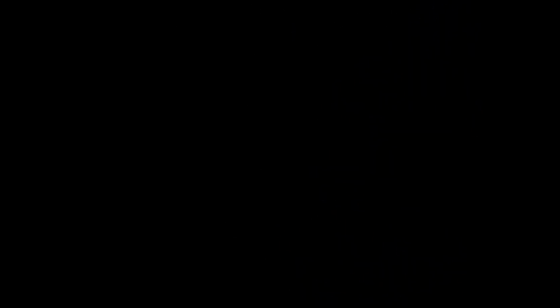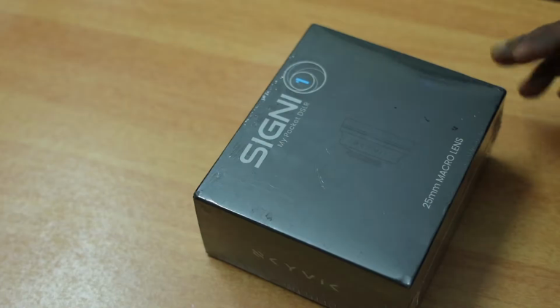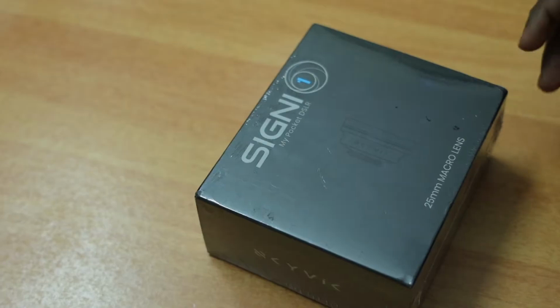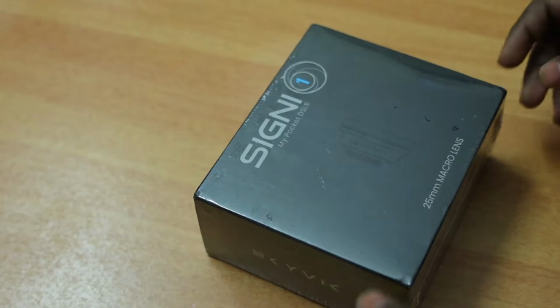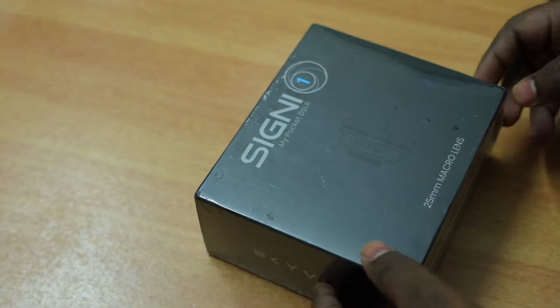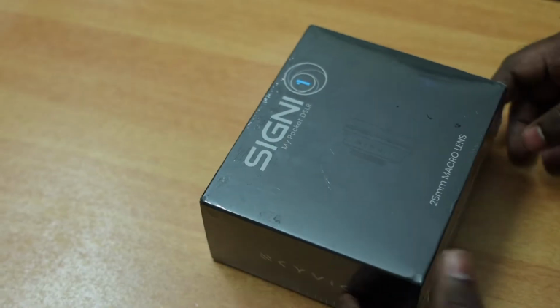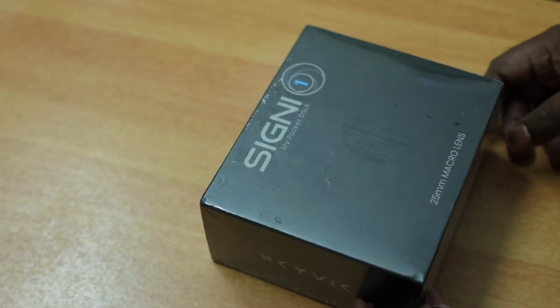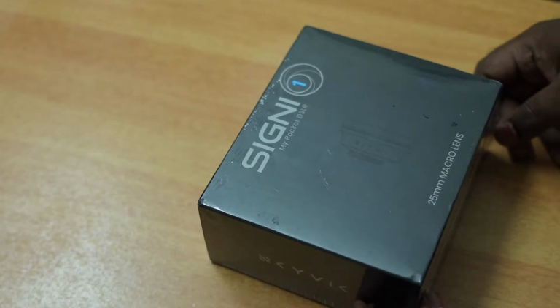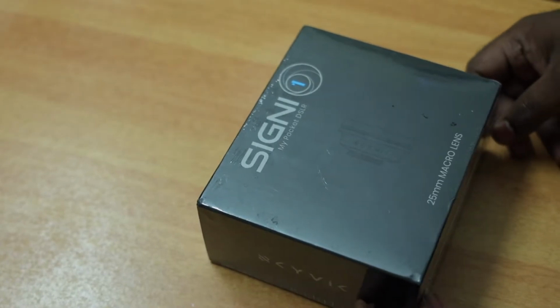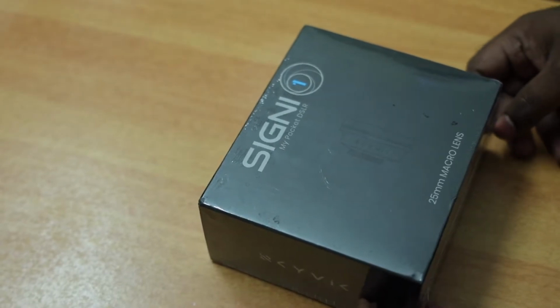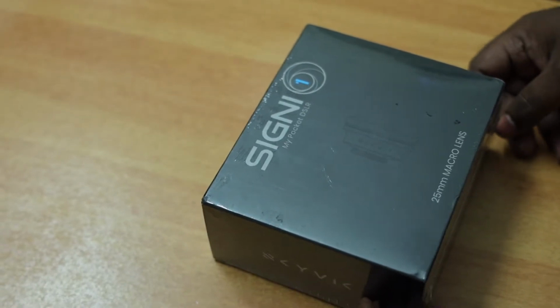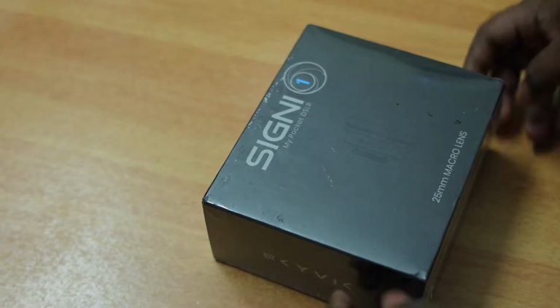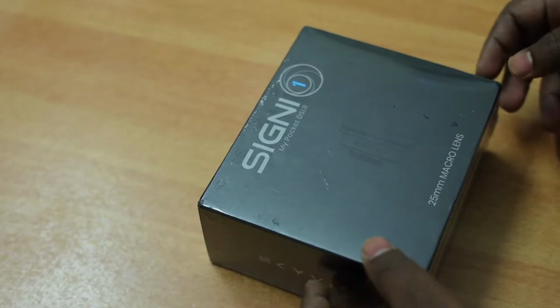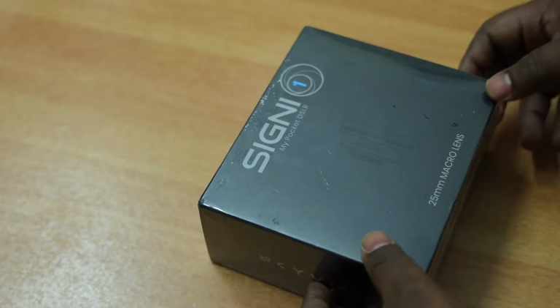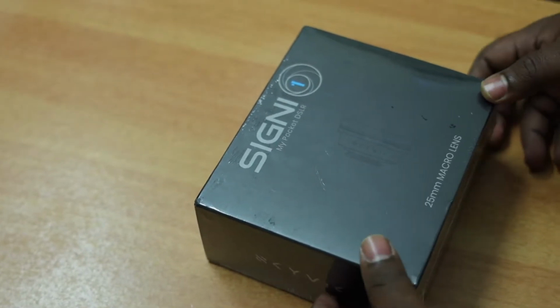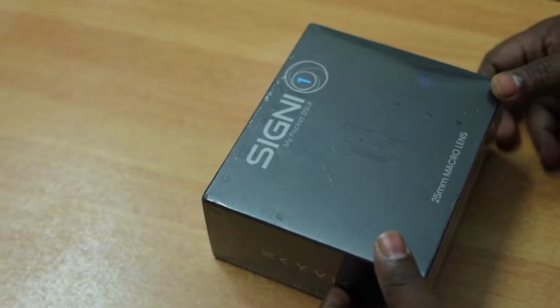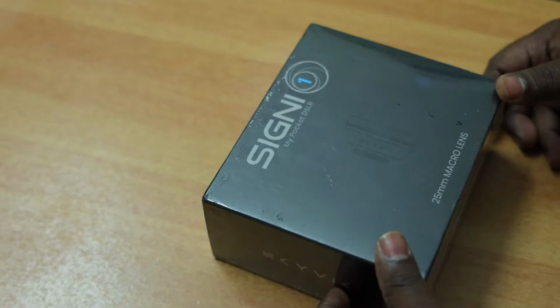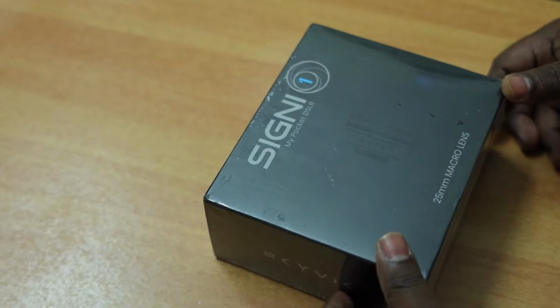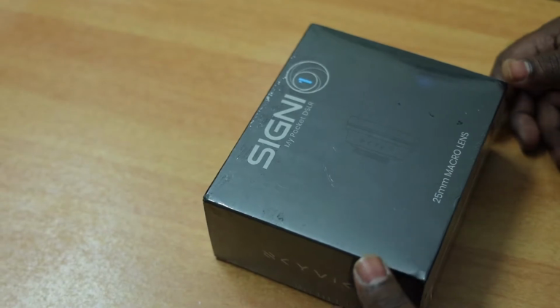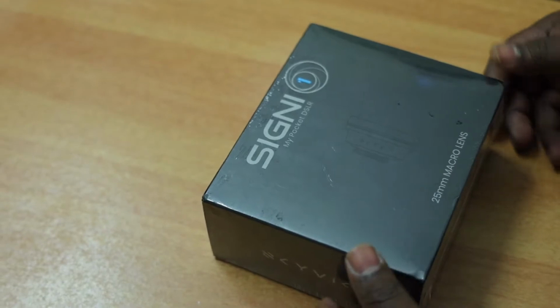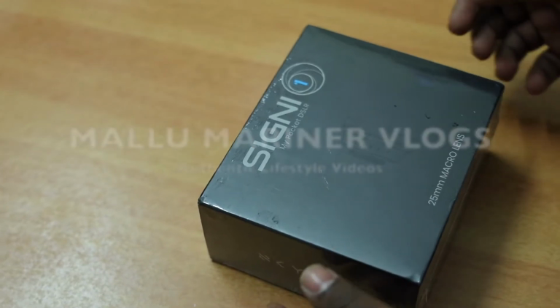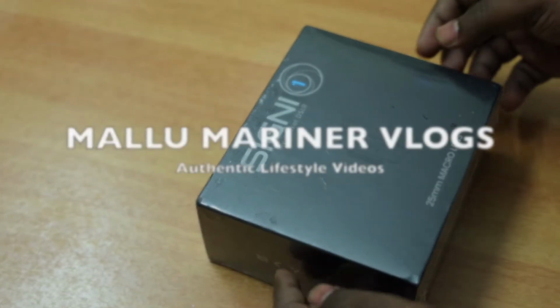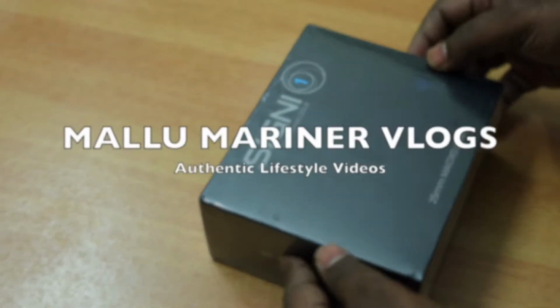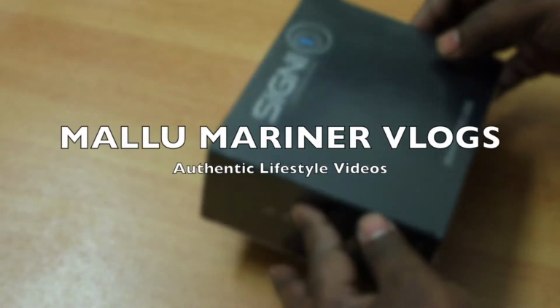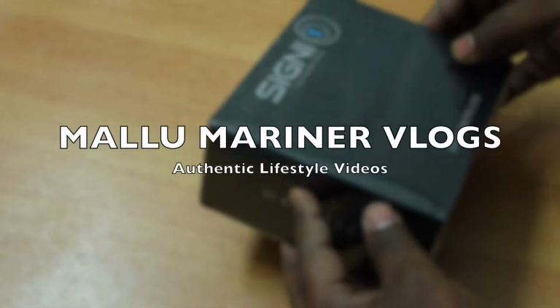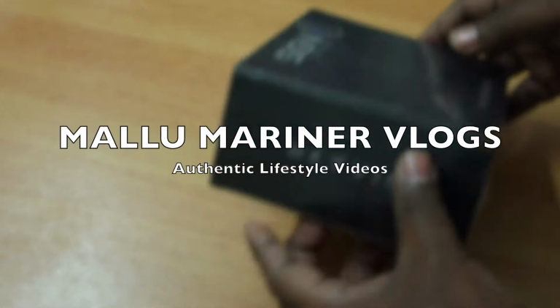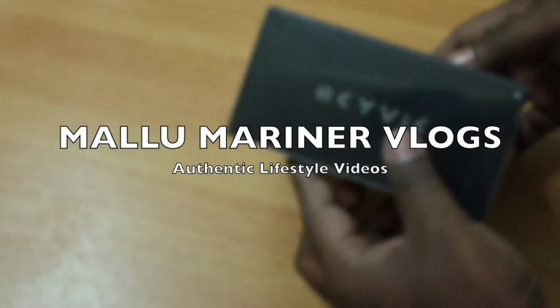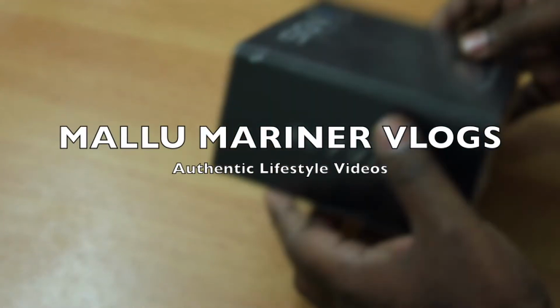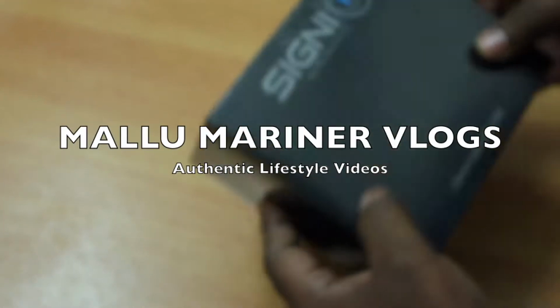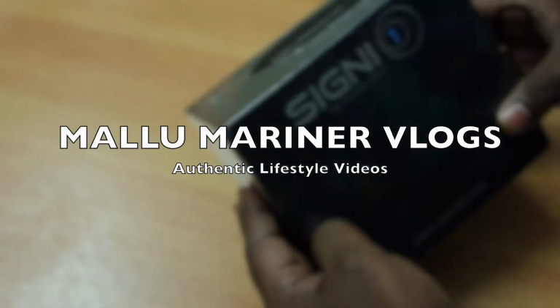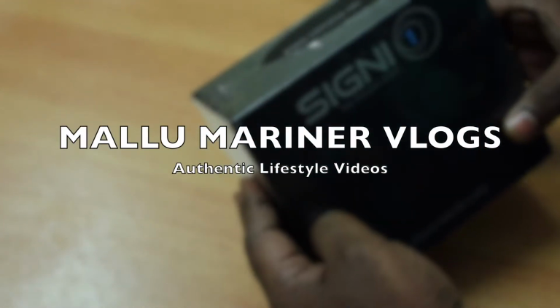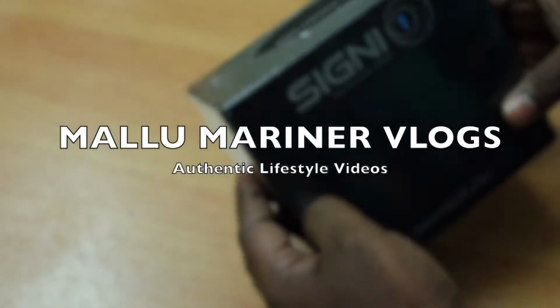Hey guys, how's it going? Welcome back to another video. If you are first time over here, I am Sujit and you are watching Malu Marayana vlogs, where you get authentic lifestyle videos.